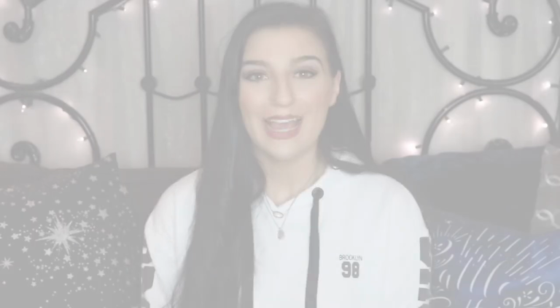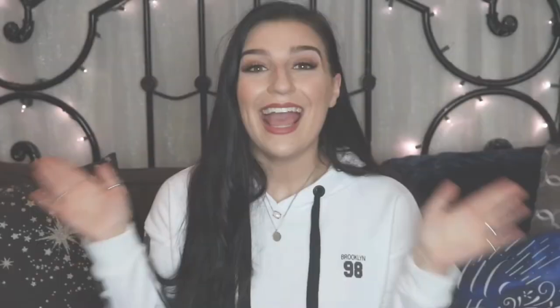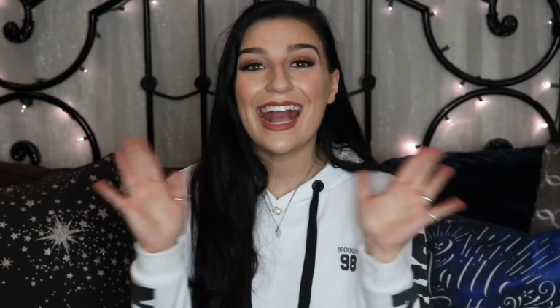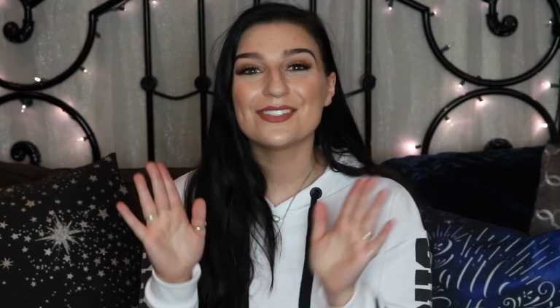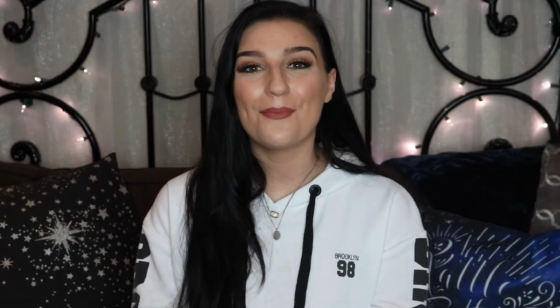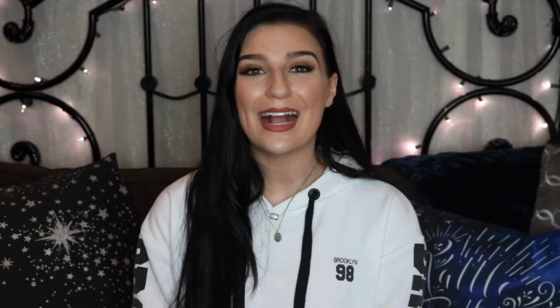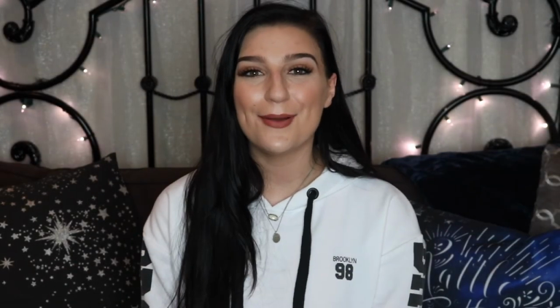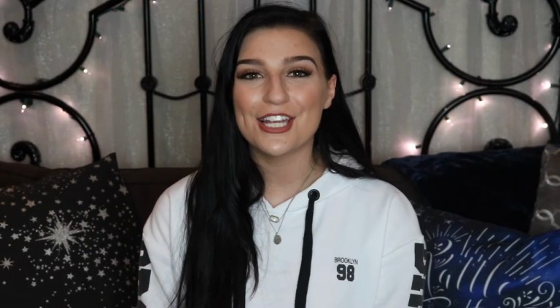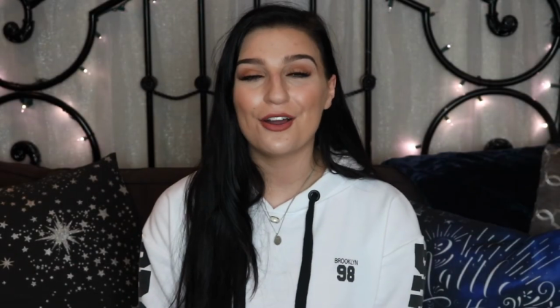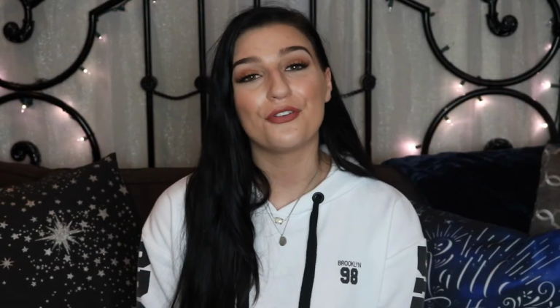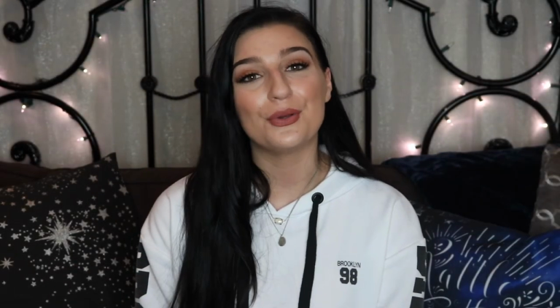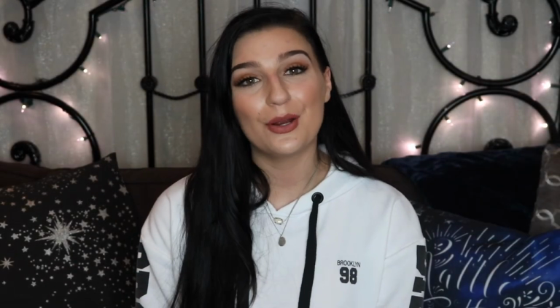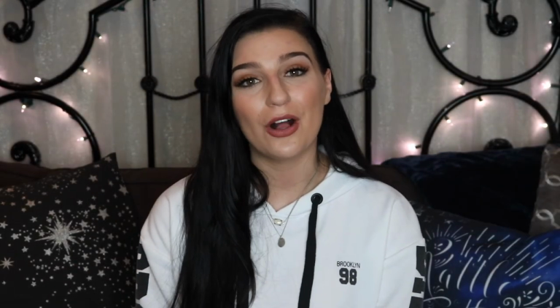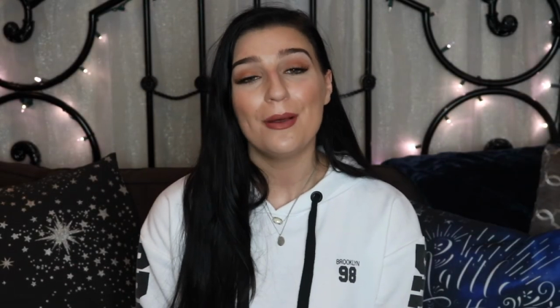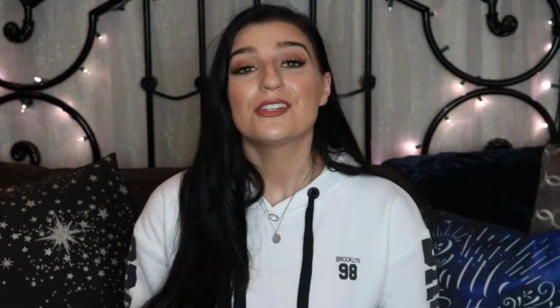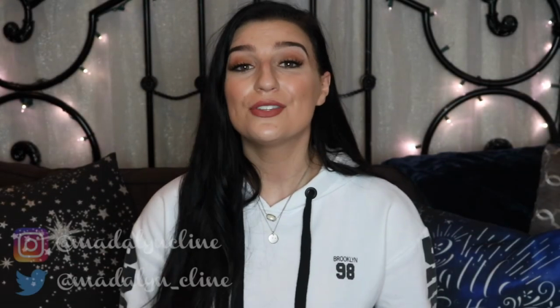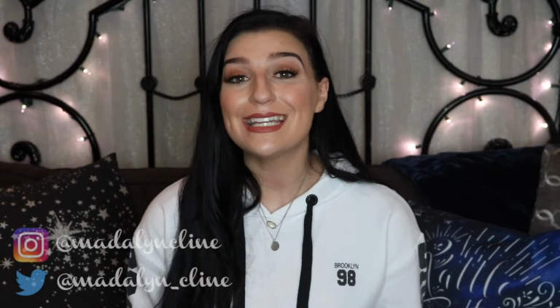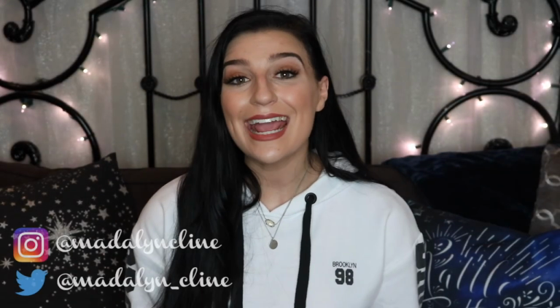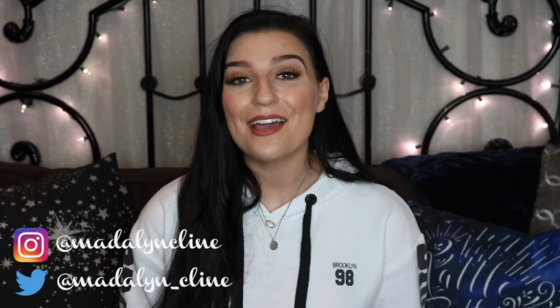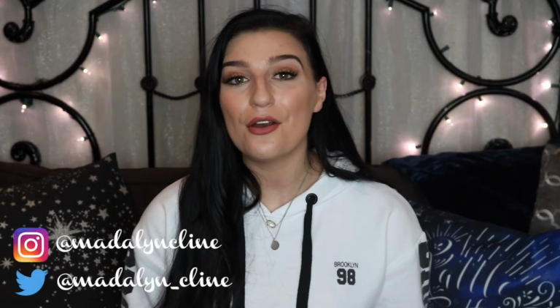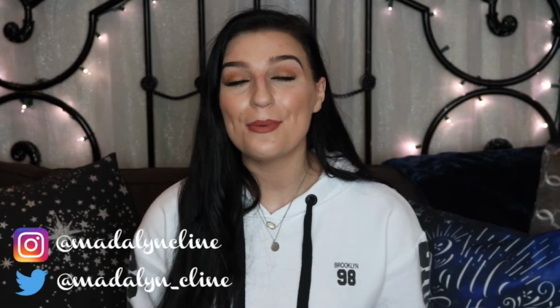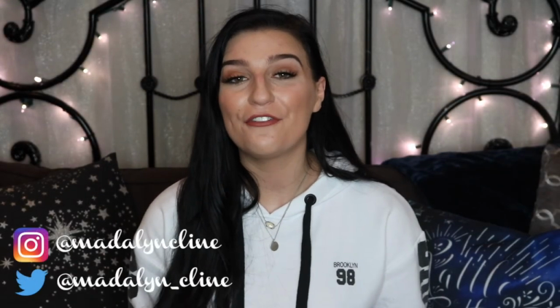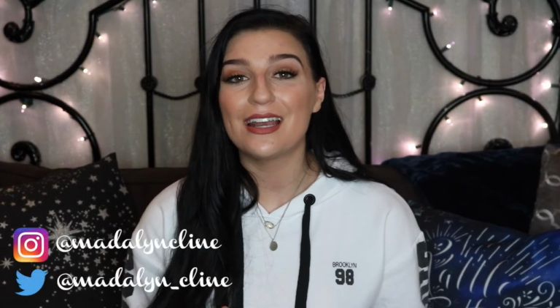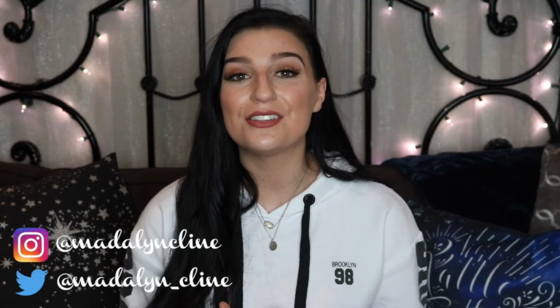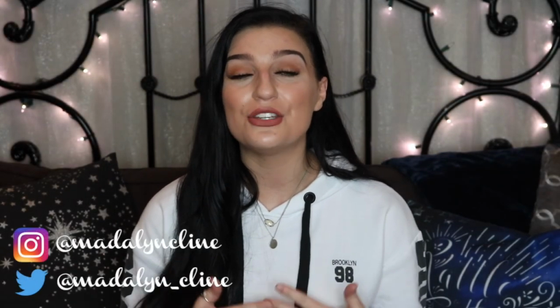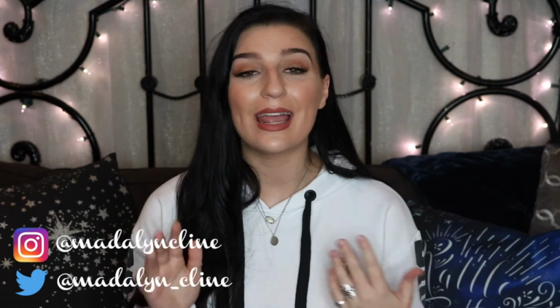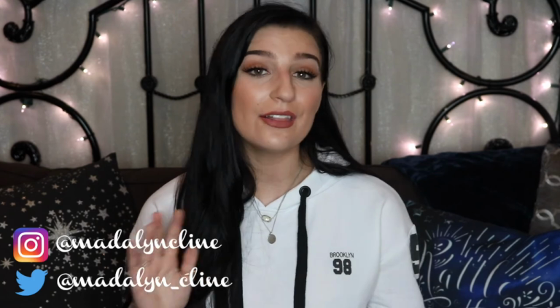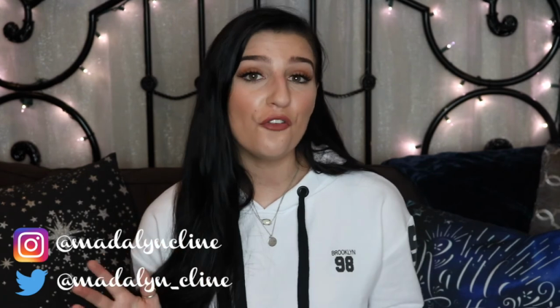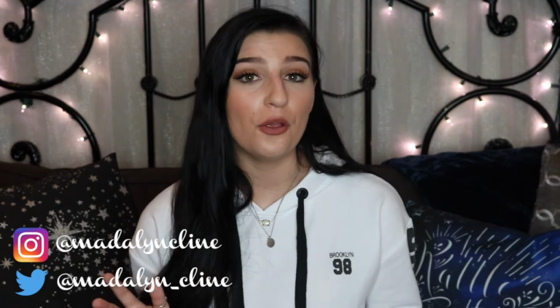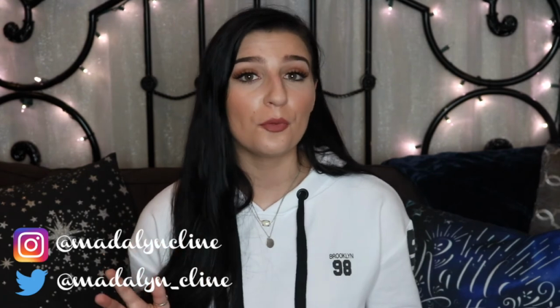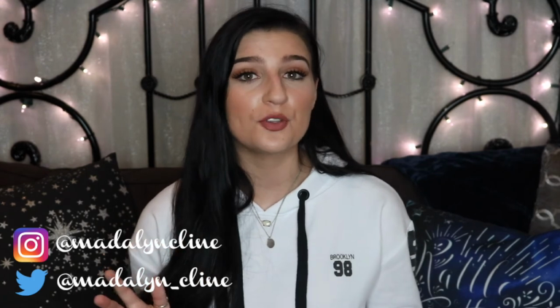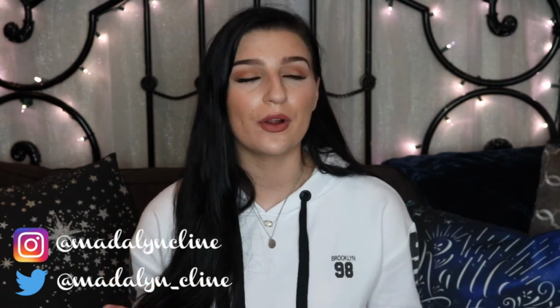Hey guys, welcome back to my channel. If you're new here, welcome. So today I thought it would be fun to do a little film room tour.